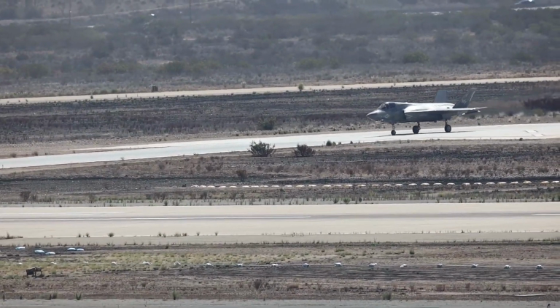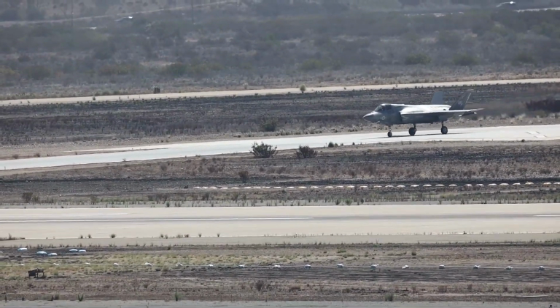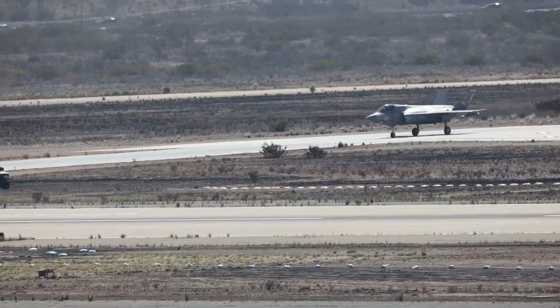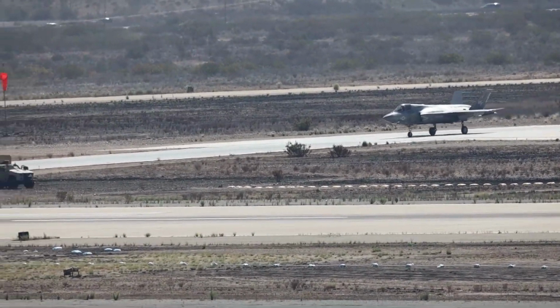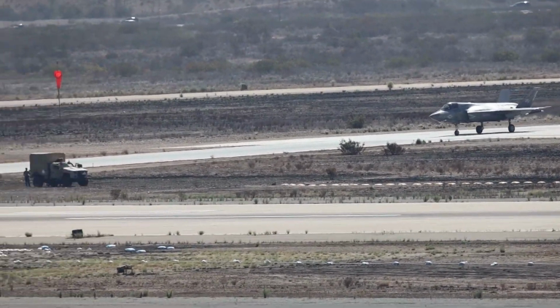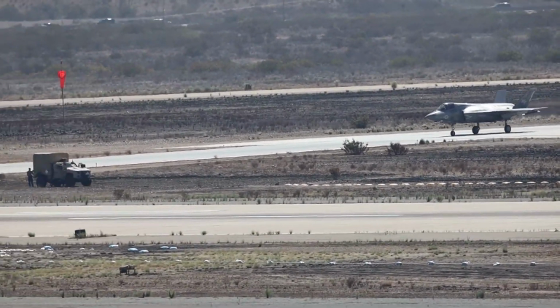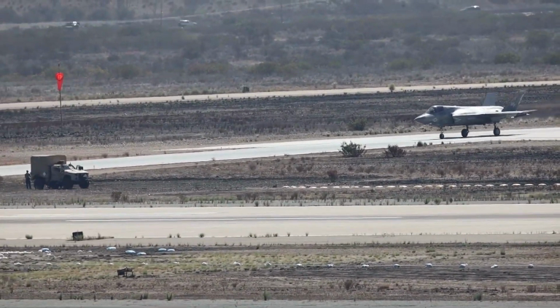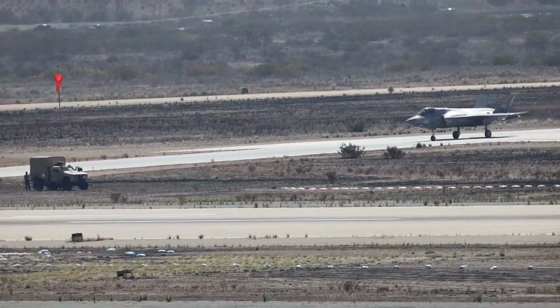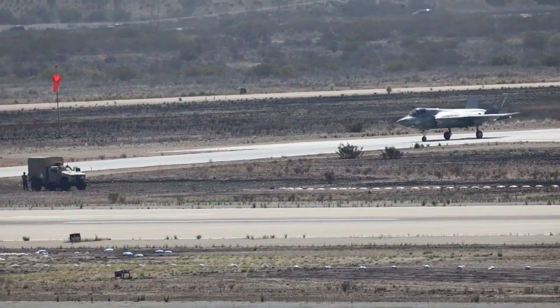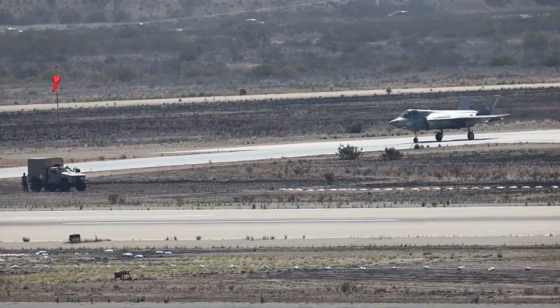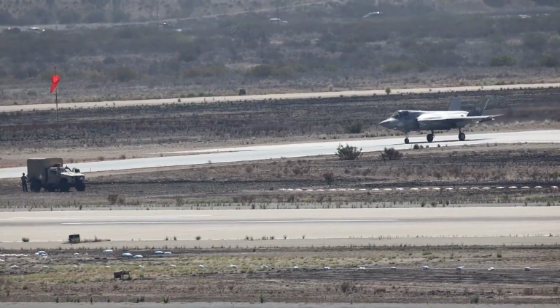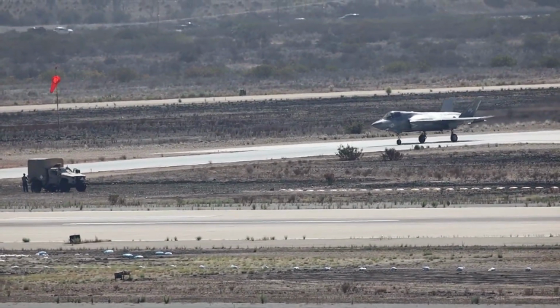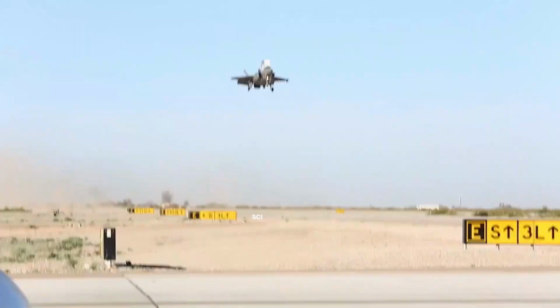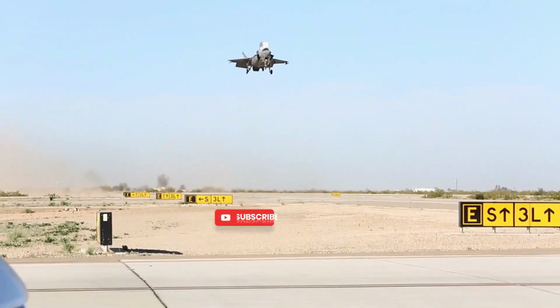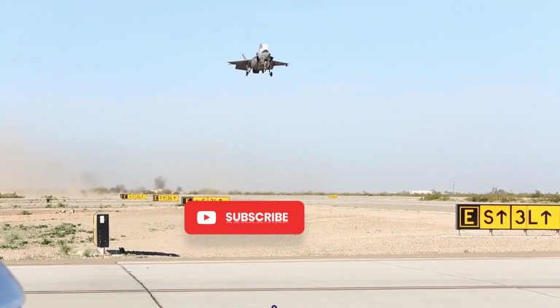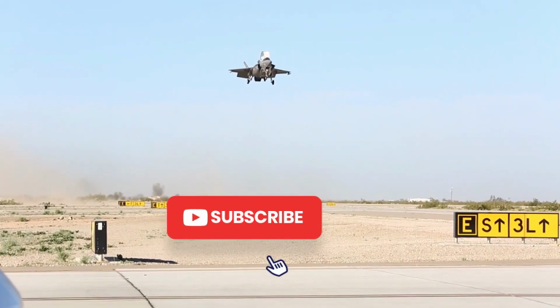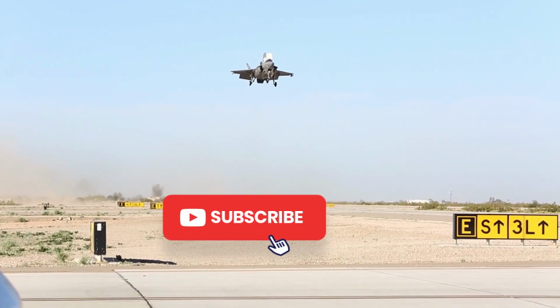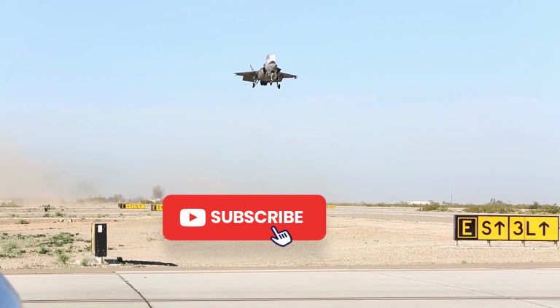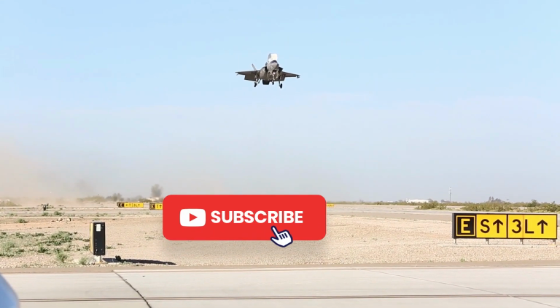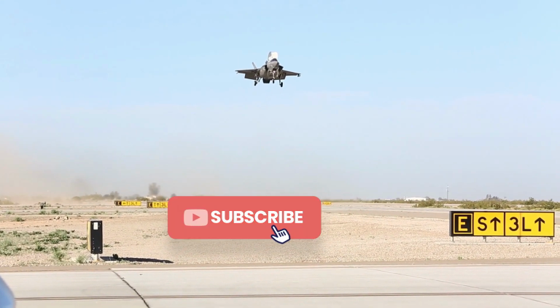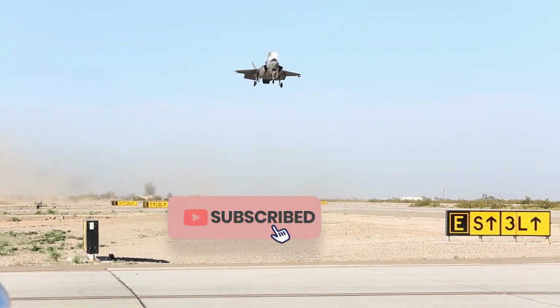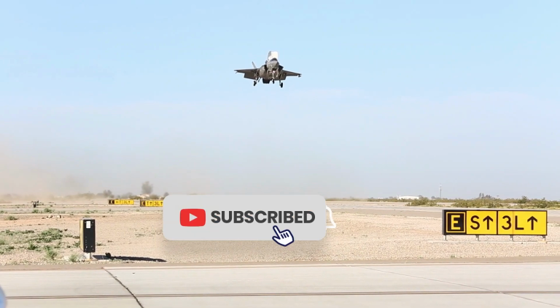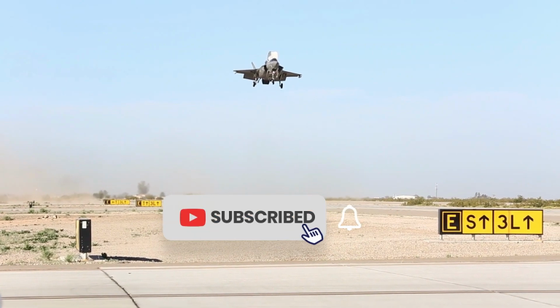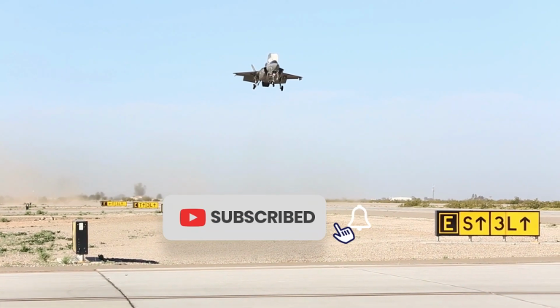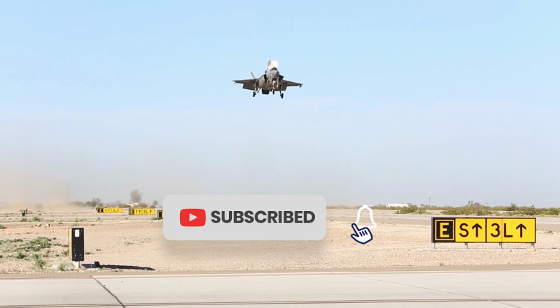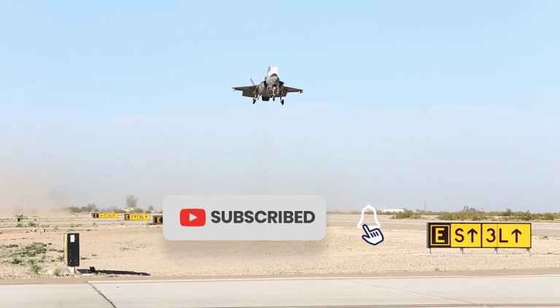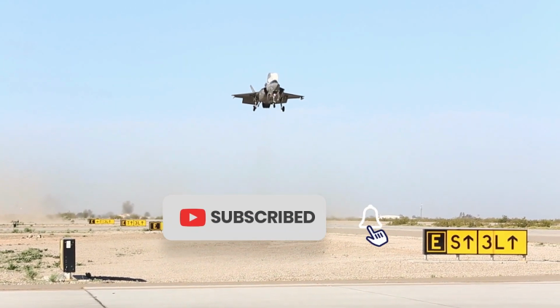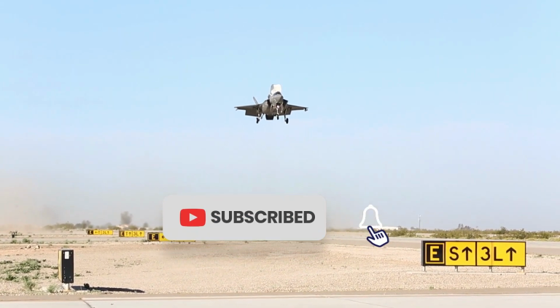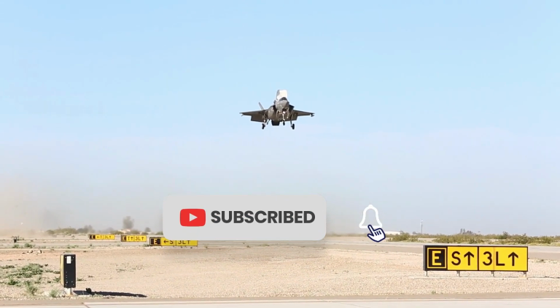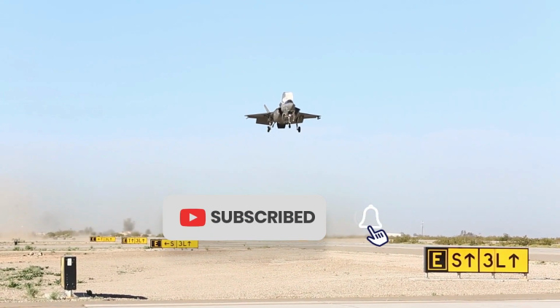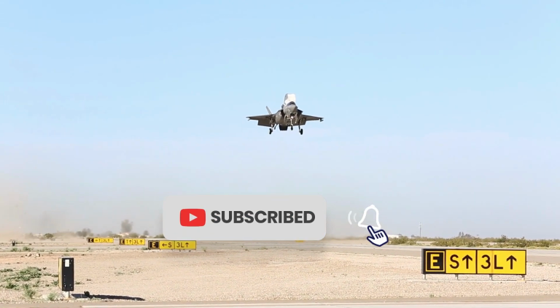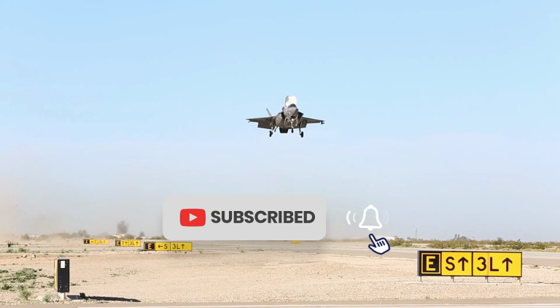I hope you enjoyed it. Make sure to subscribe to this channel so you don't miss any of our new content.